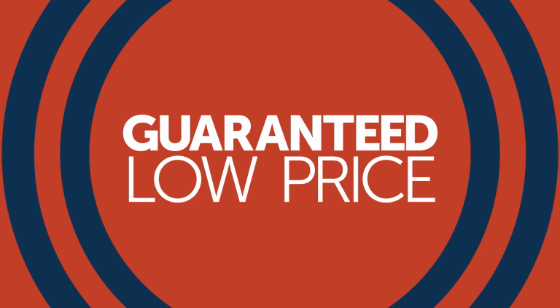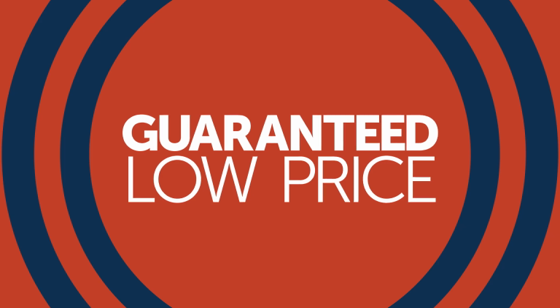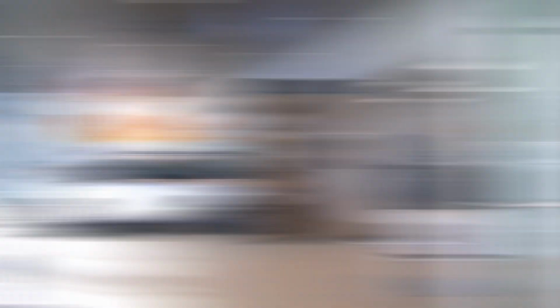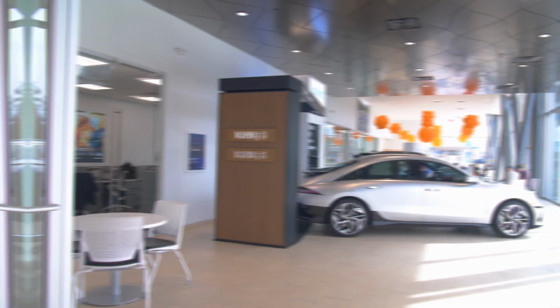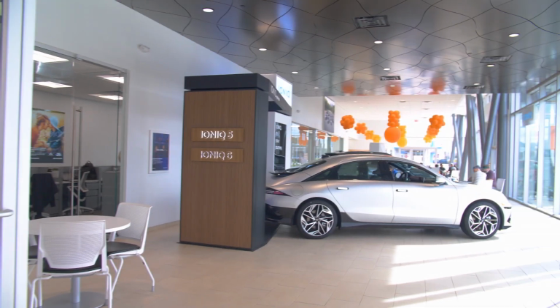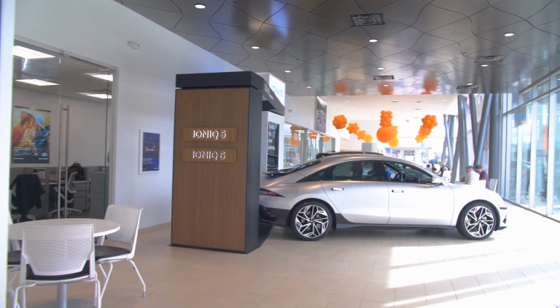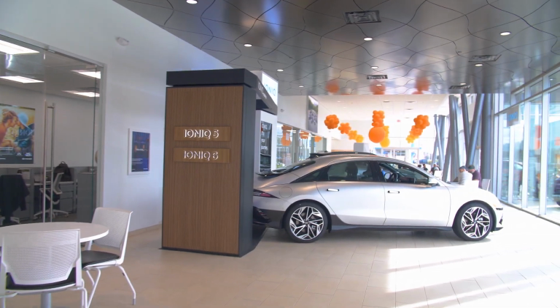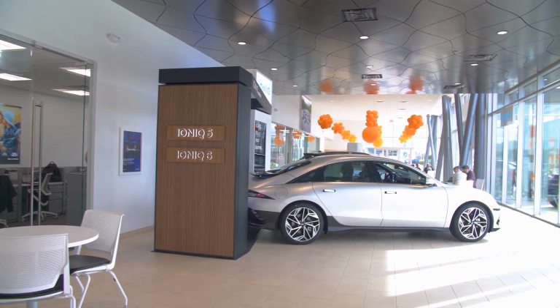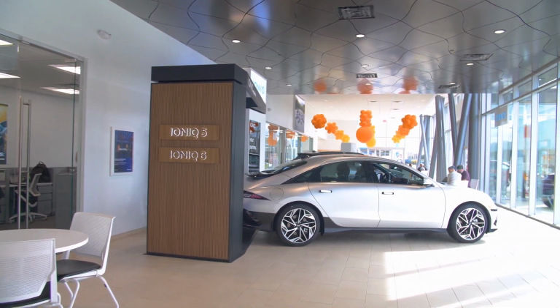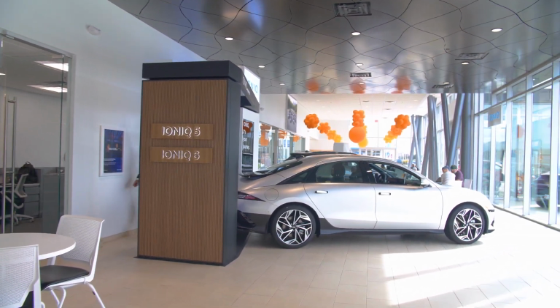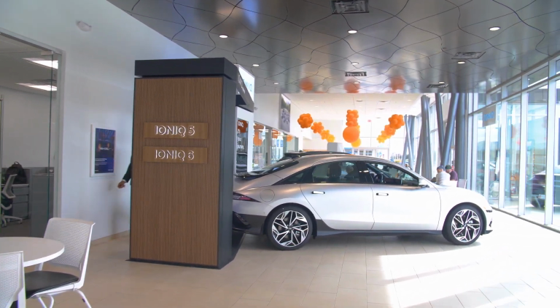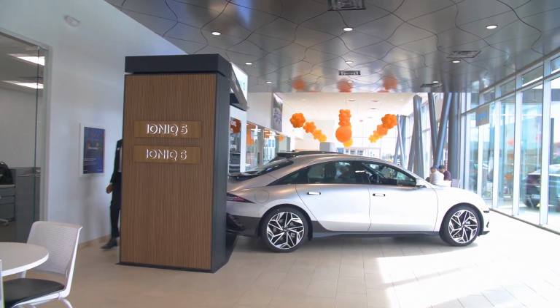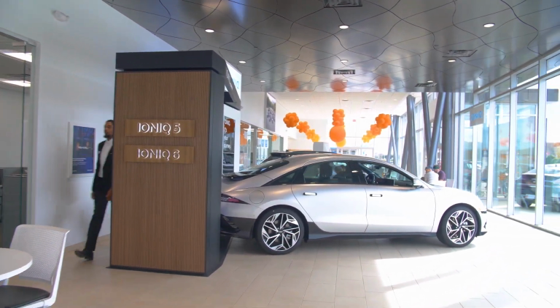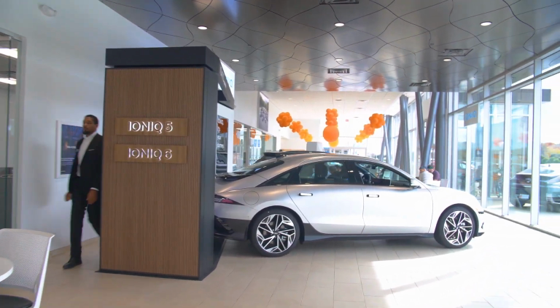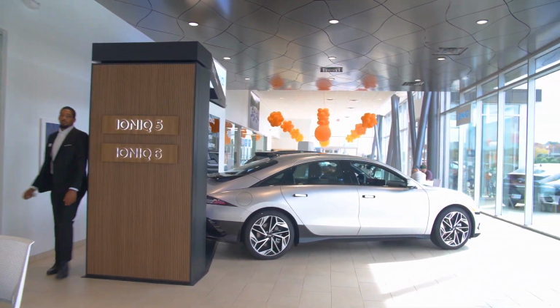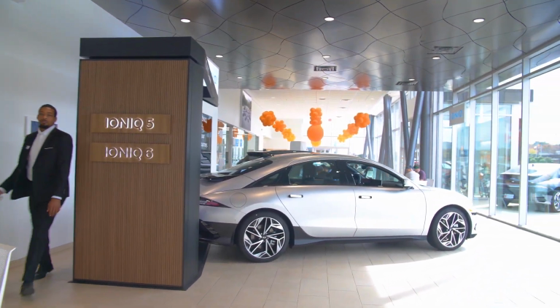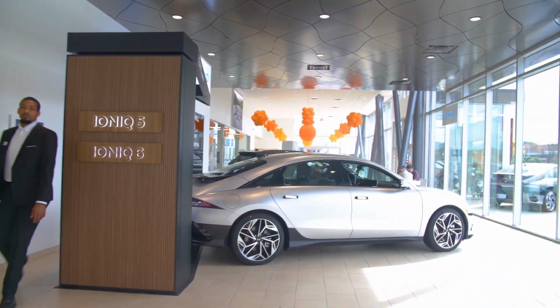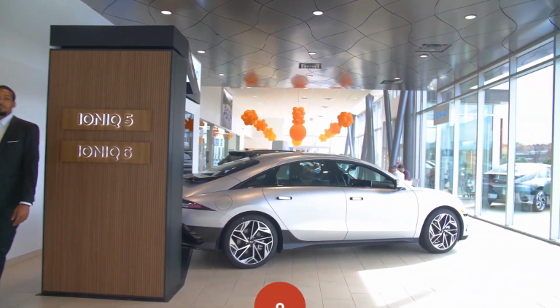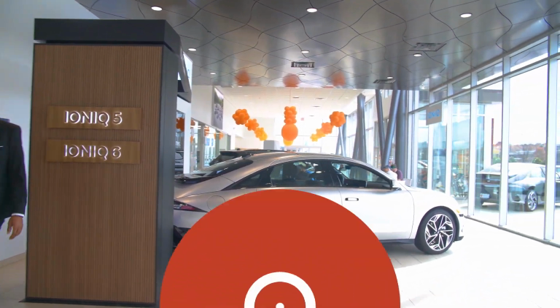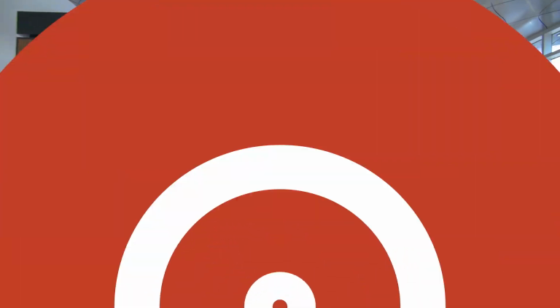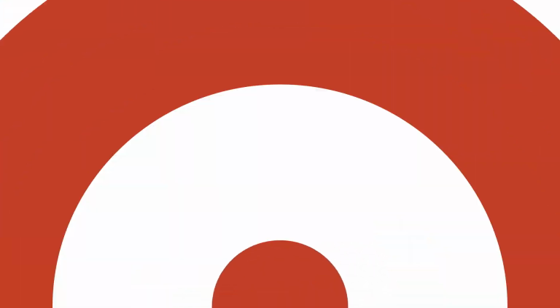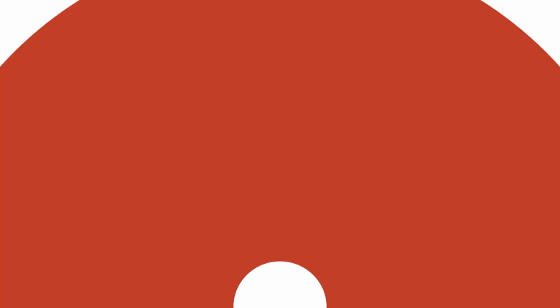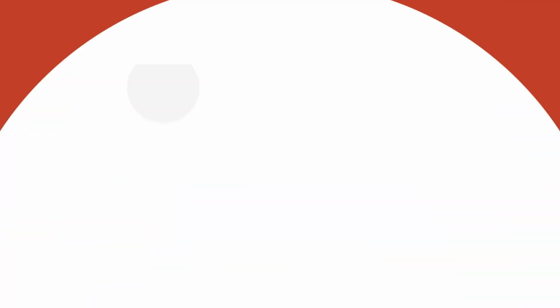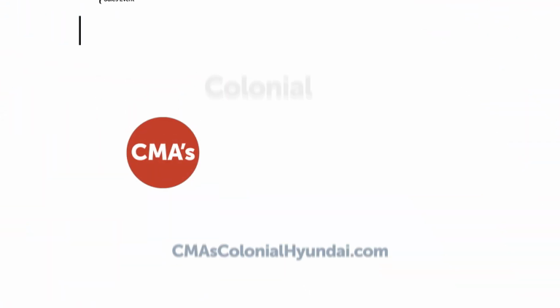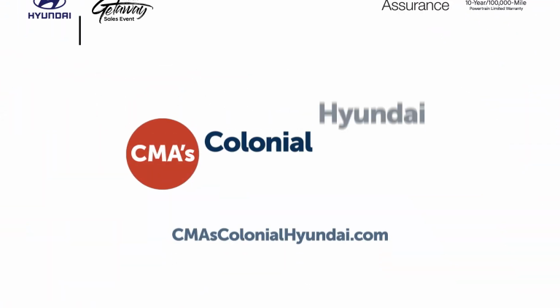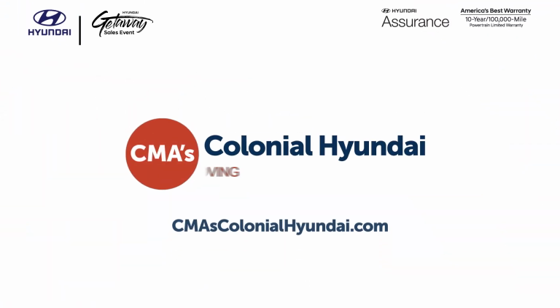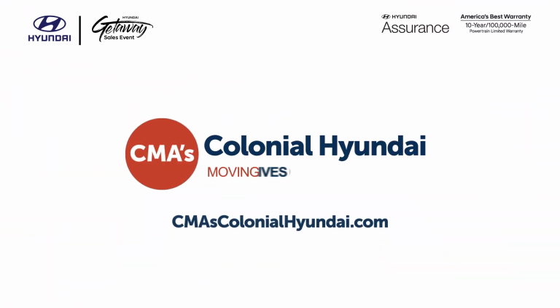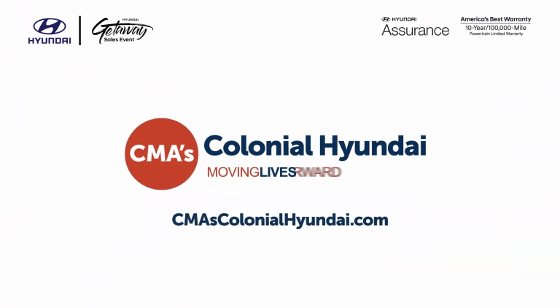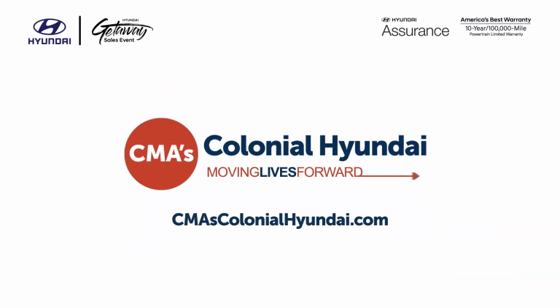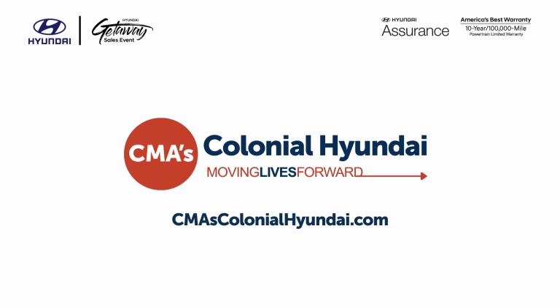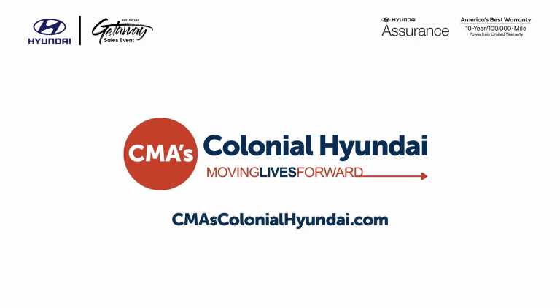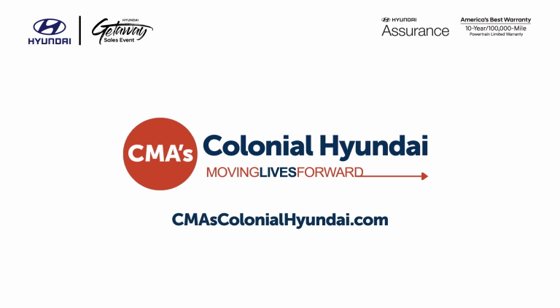Shop the all-new CMA's Colonial Hyundai today. Owners just care more.